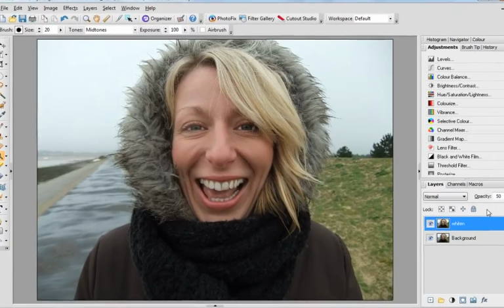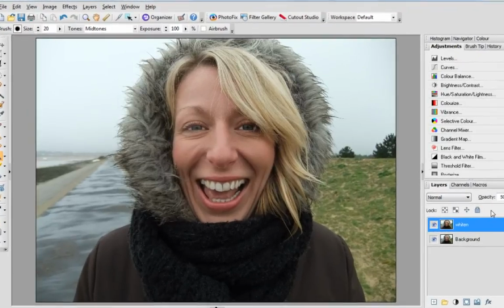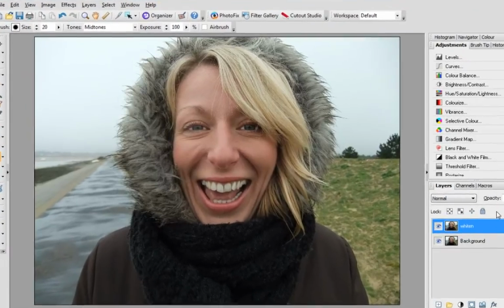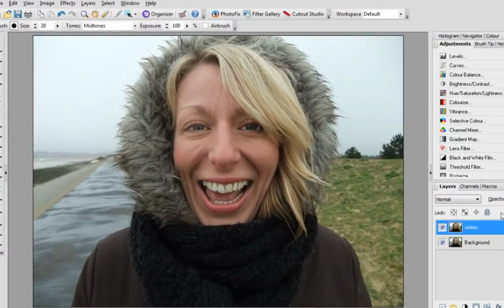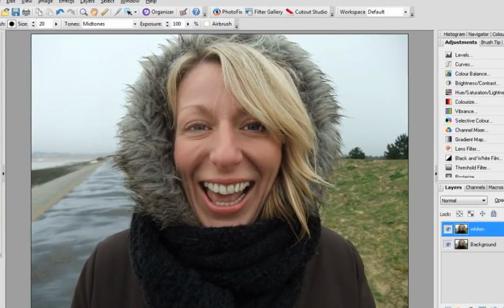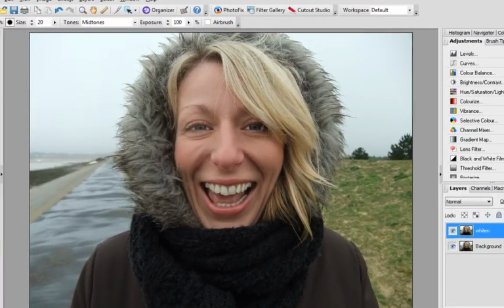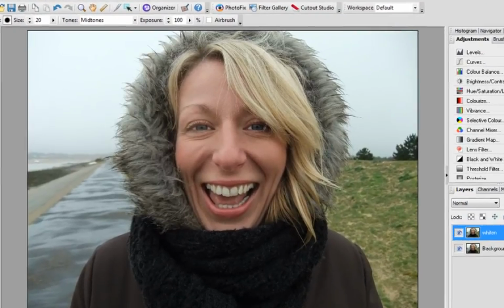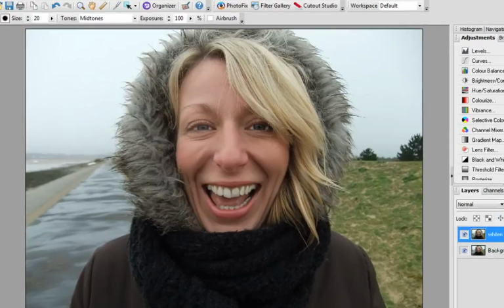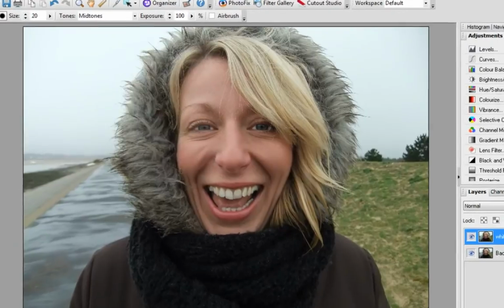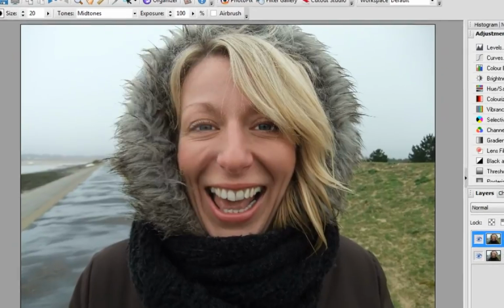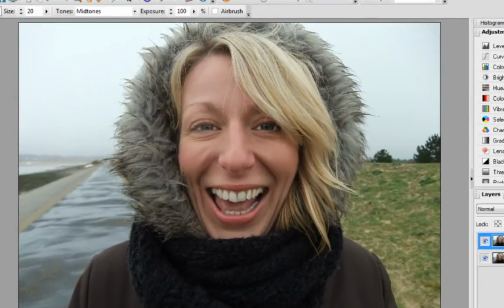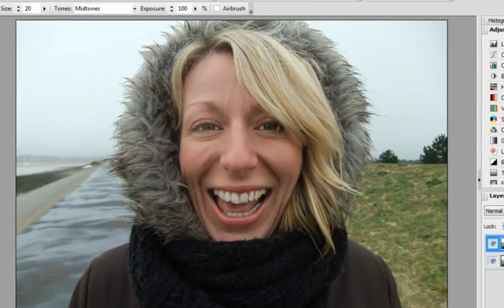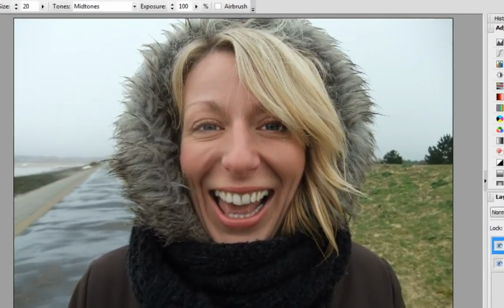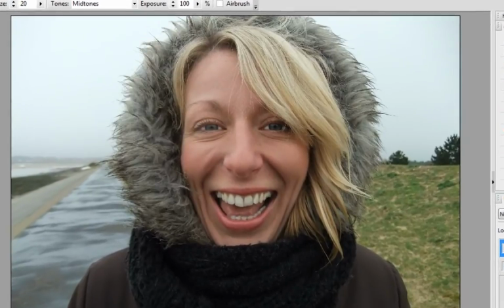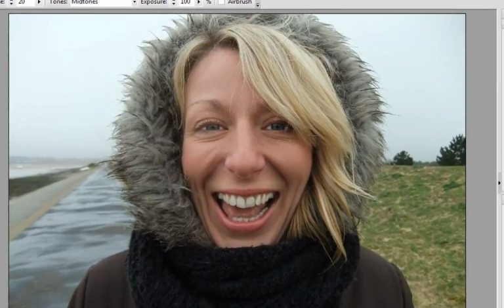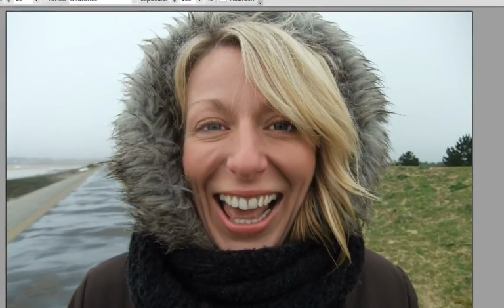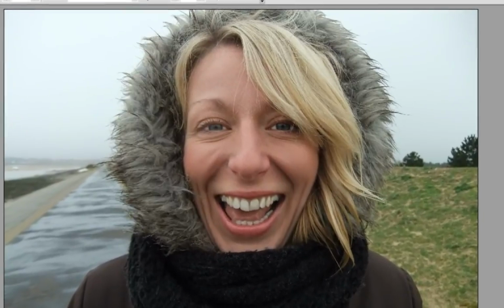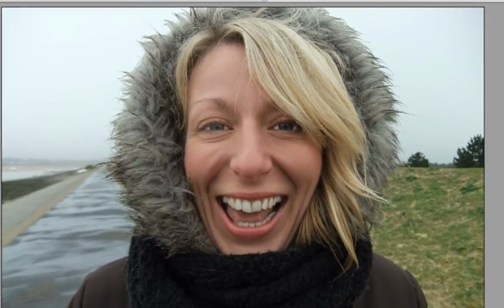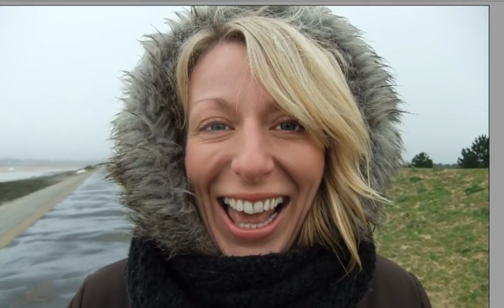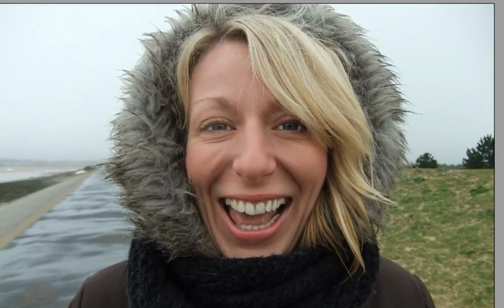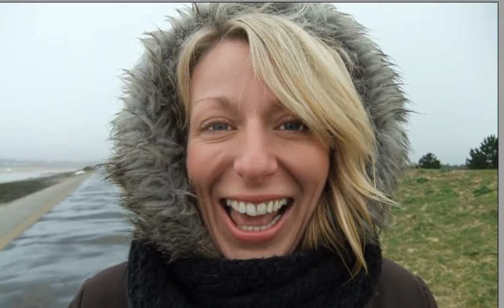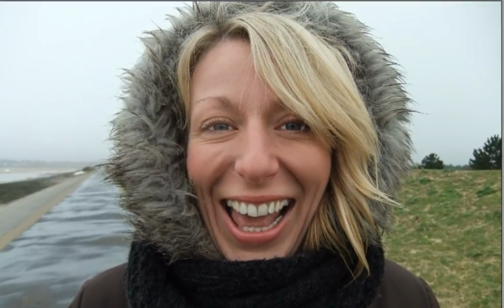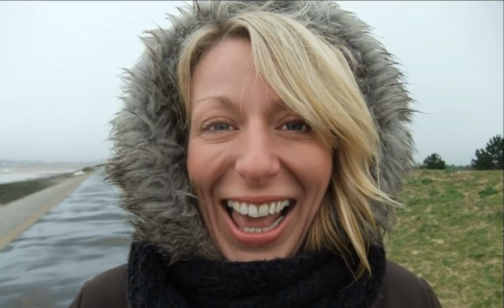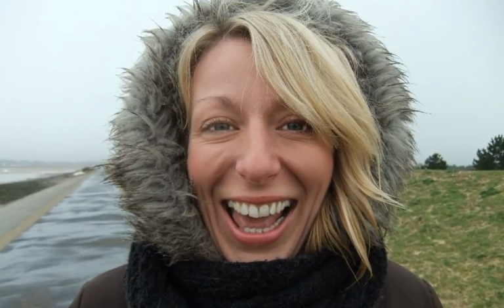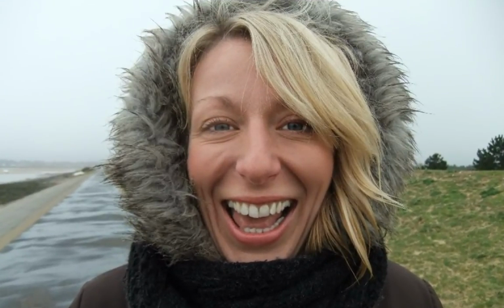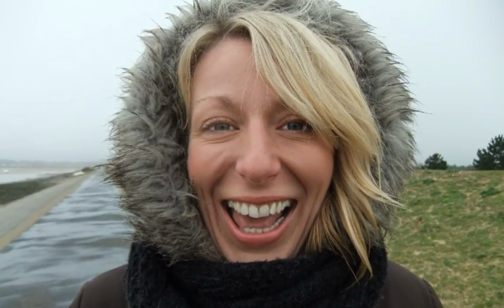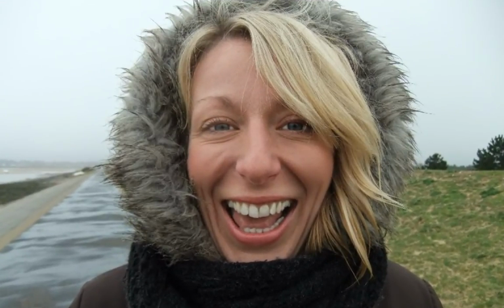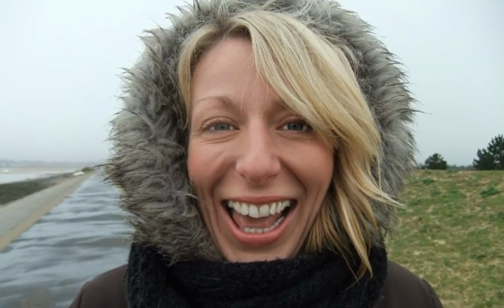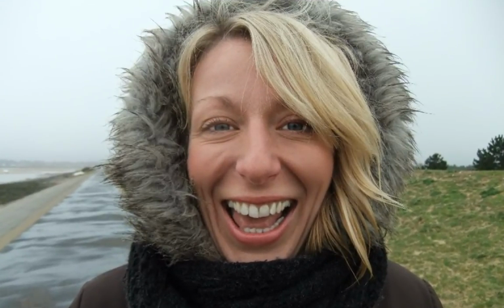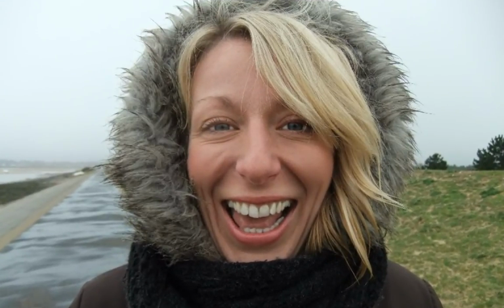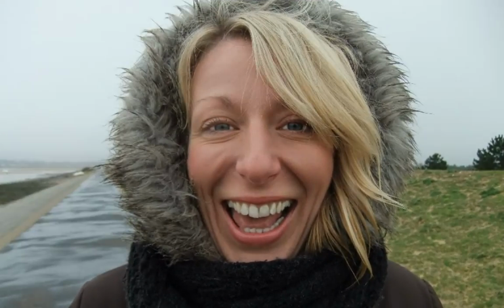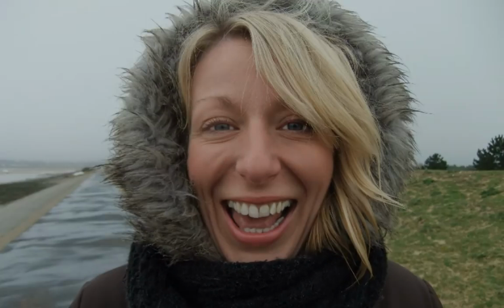And there we have it — teeth whitening and eyes brightening using PhotoPlus X5. Thanks for watching.